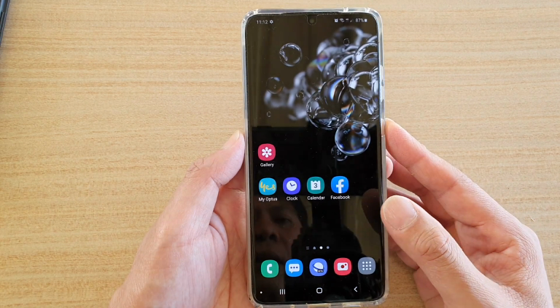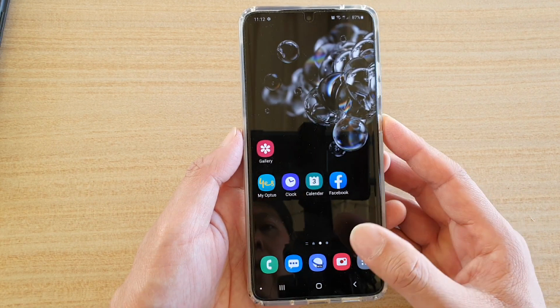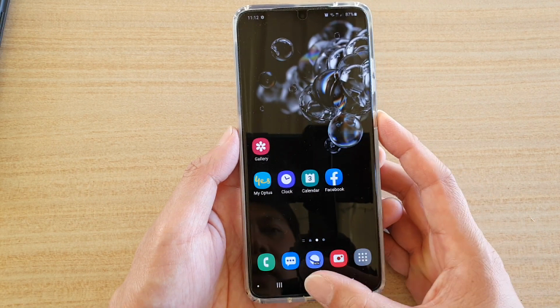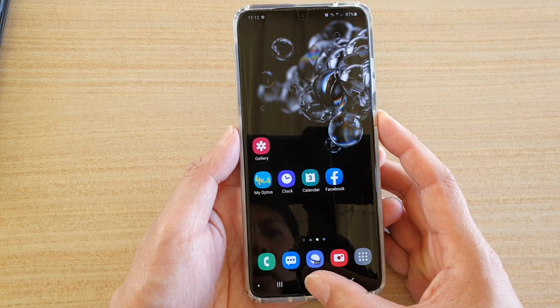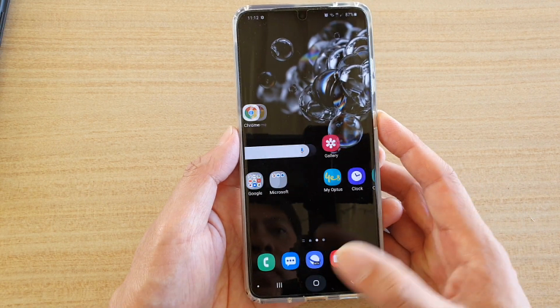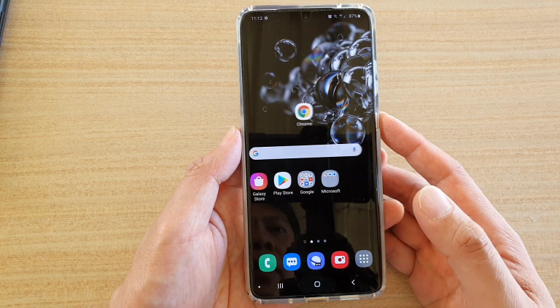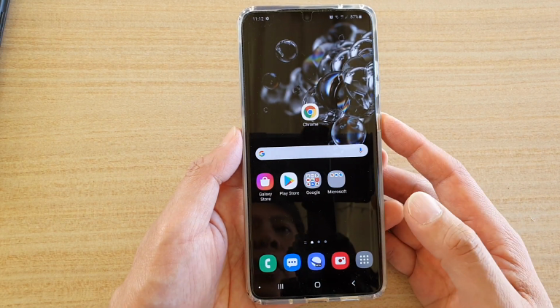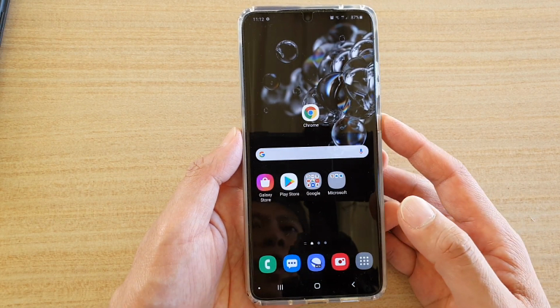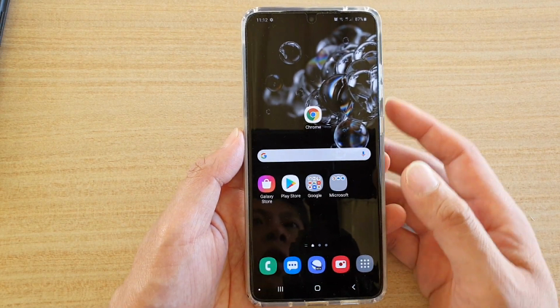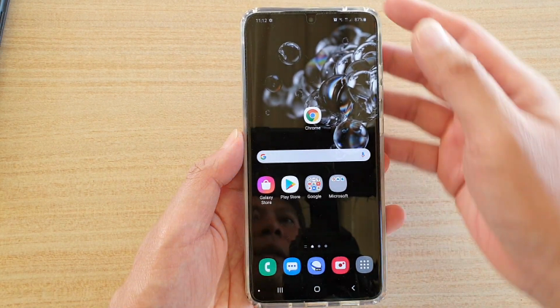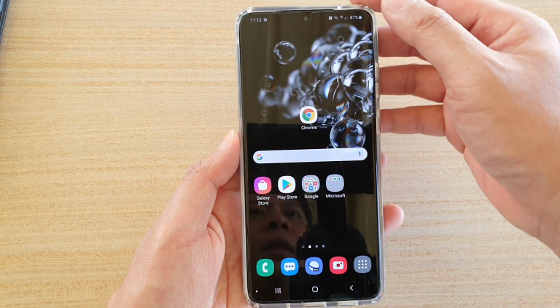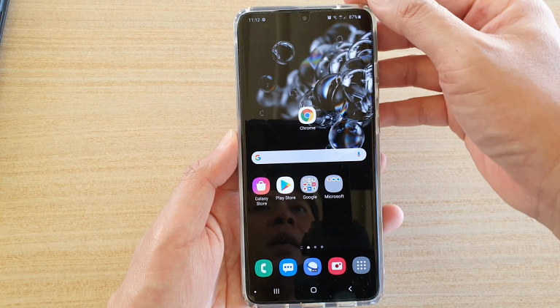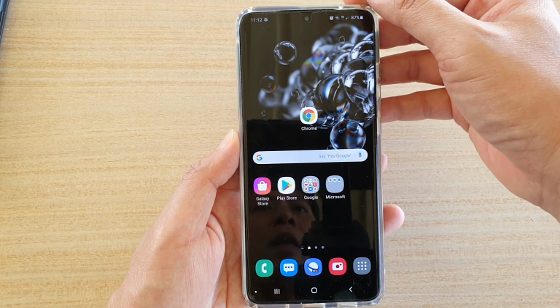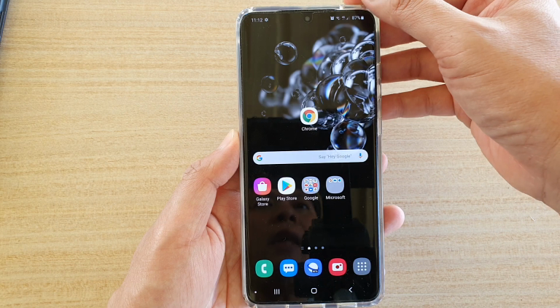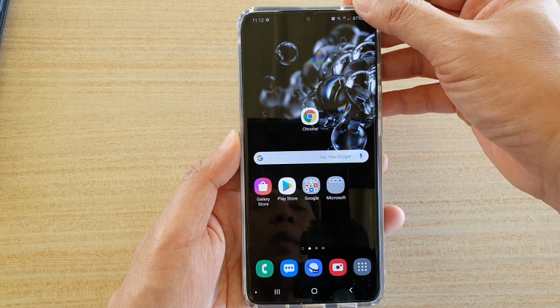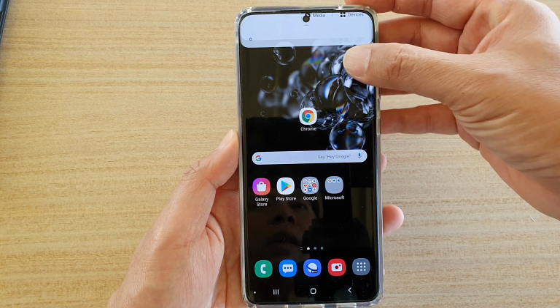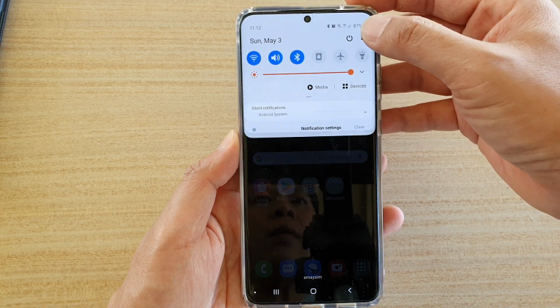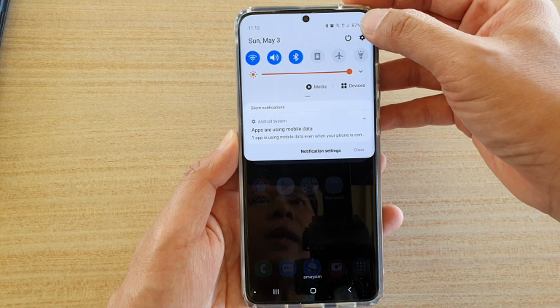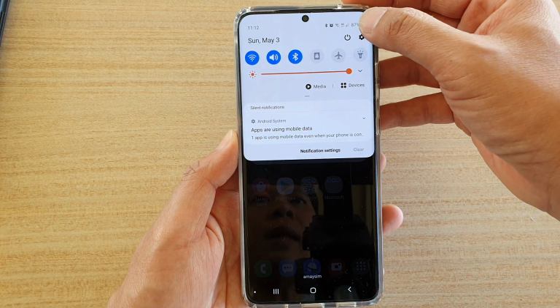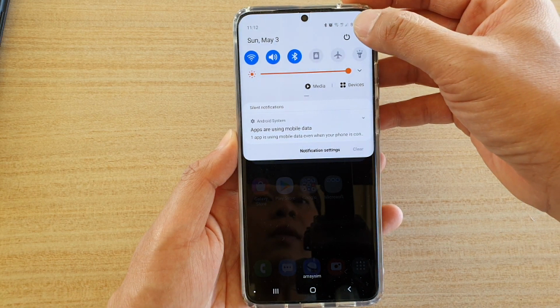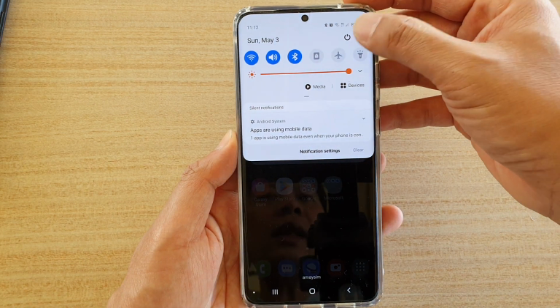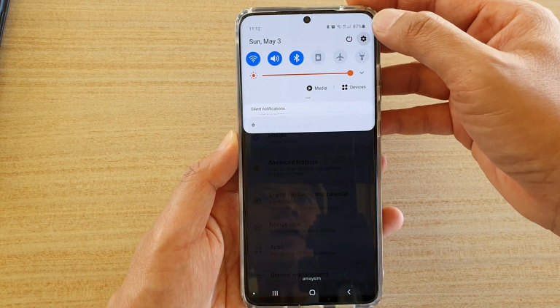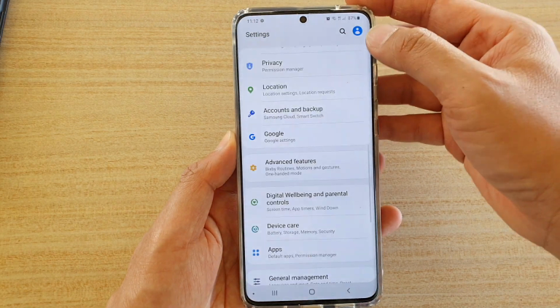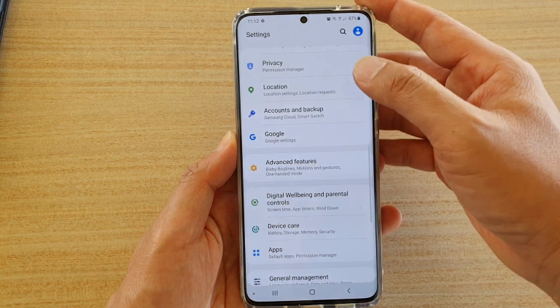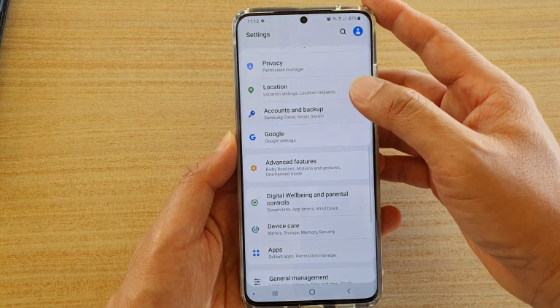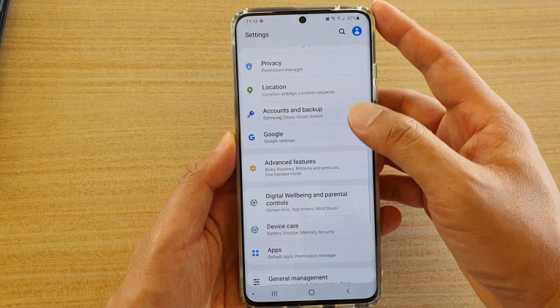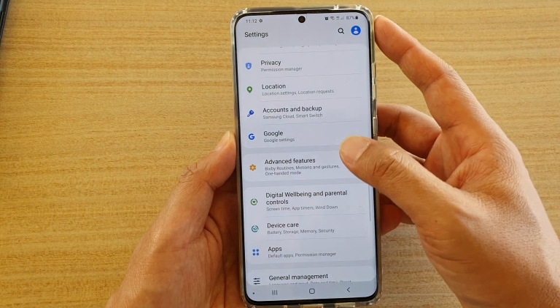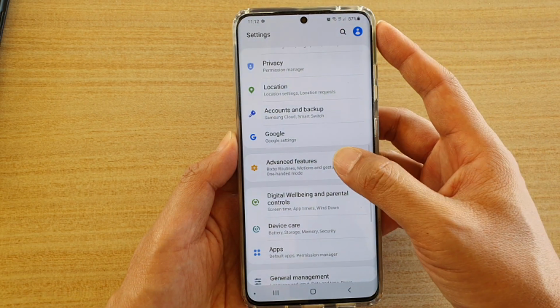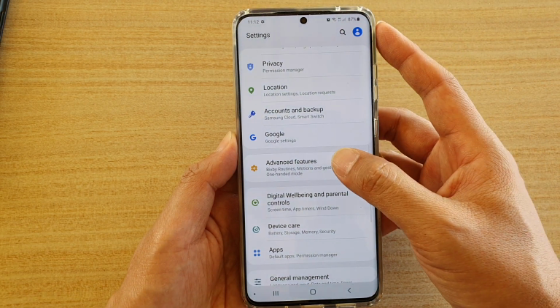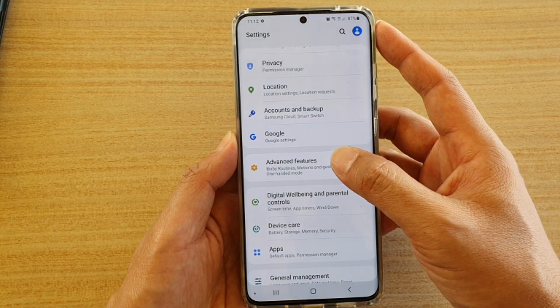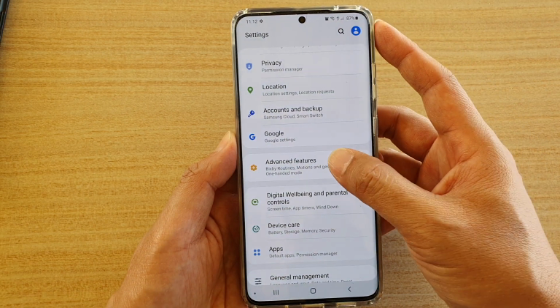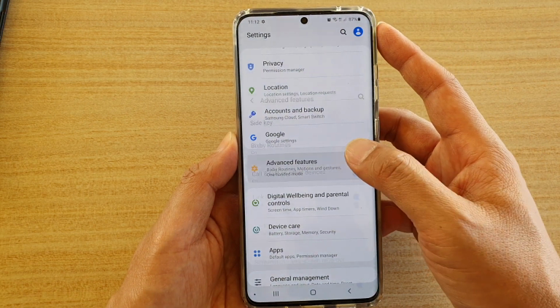First, tap on the home key to take you back to your home screen, then swipe down at the top and tap on the settings icon, then tap on advanced features.